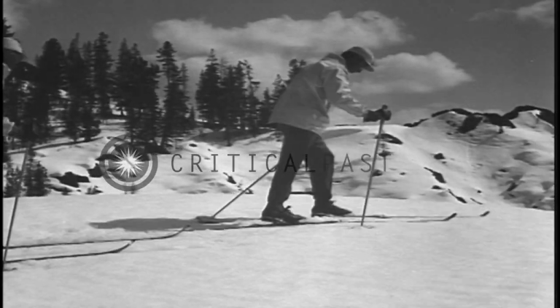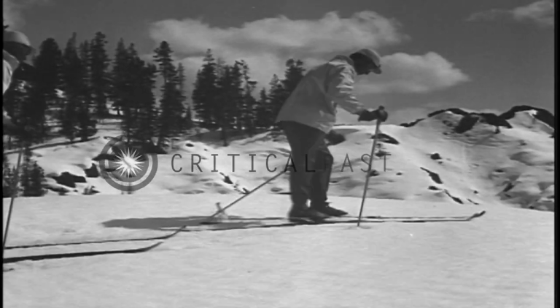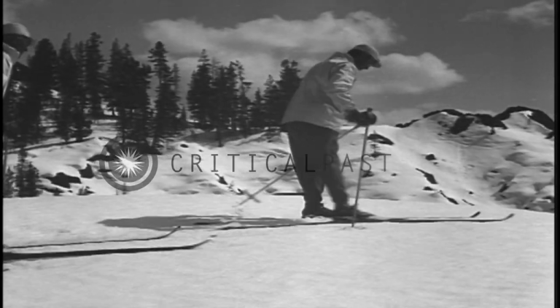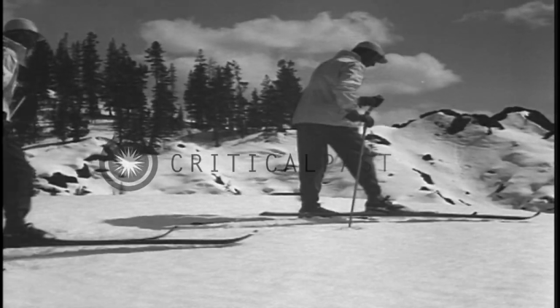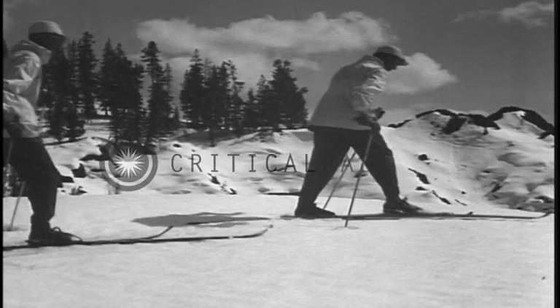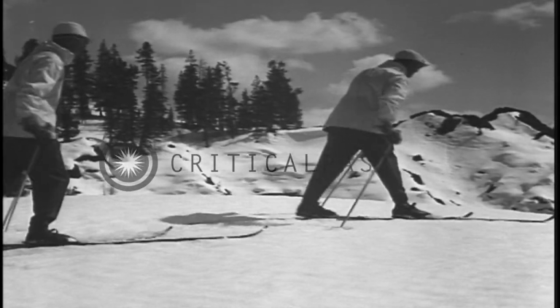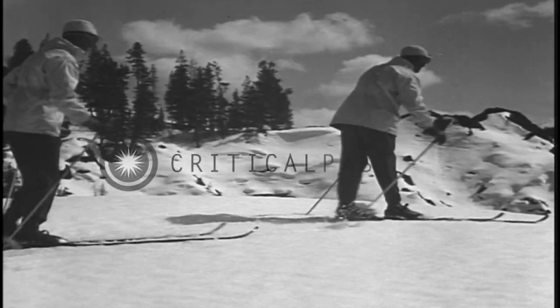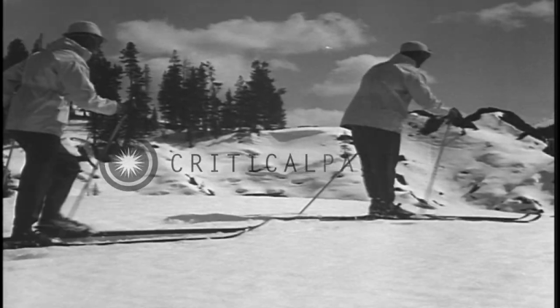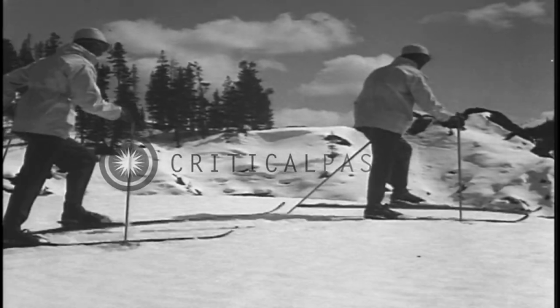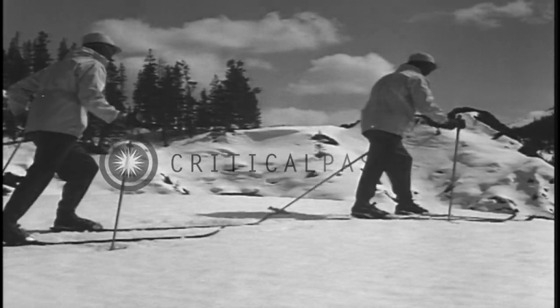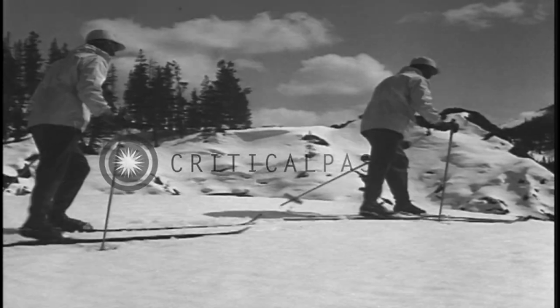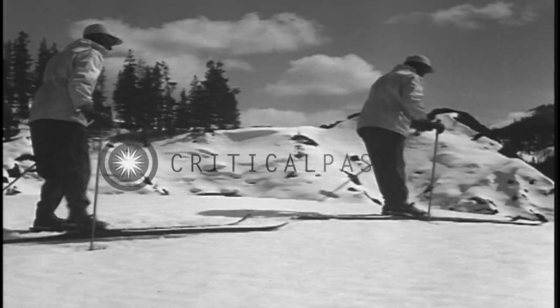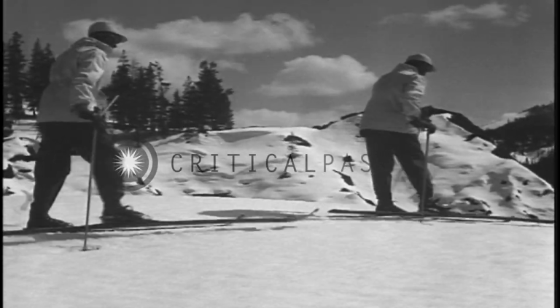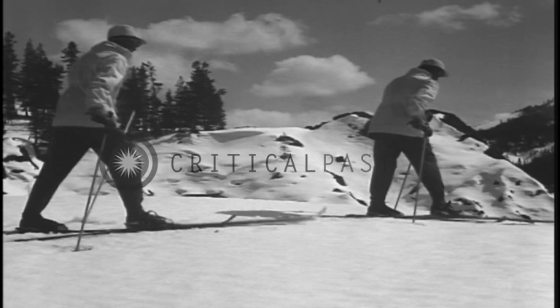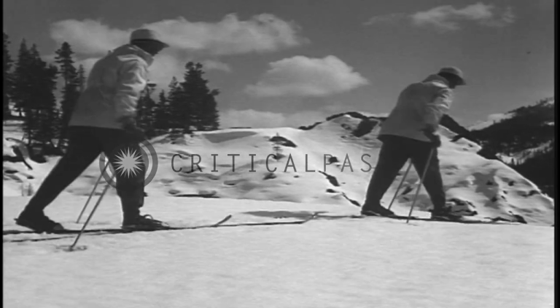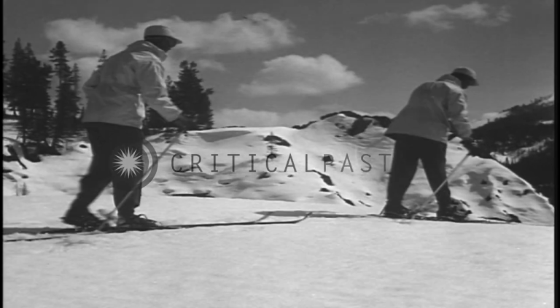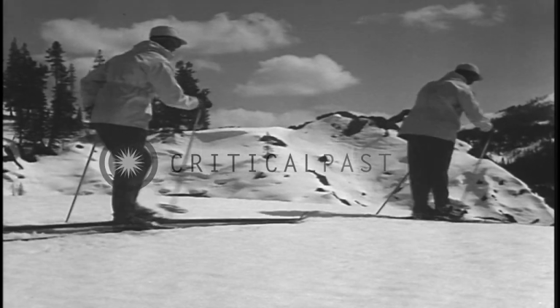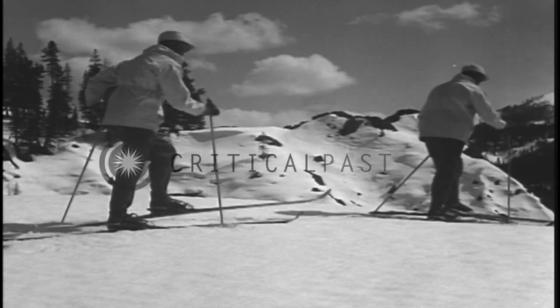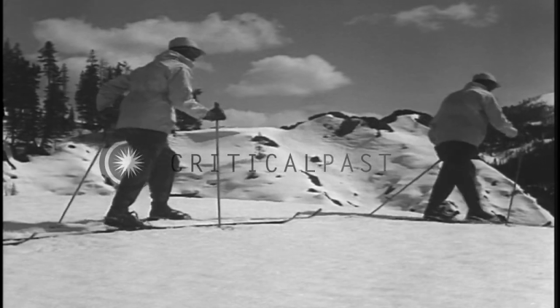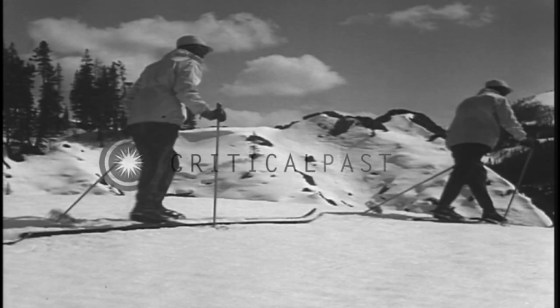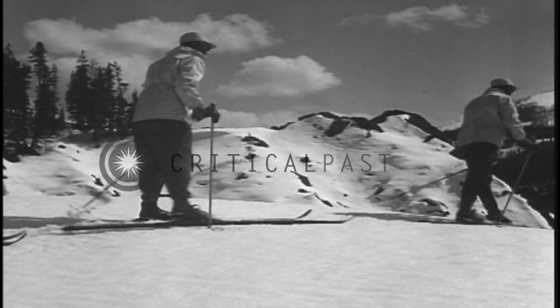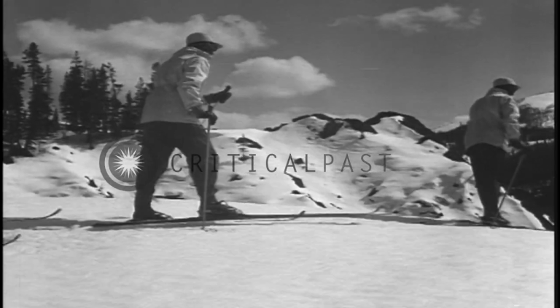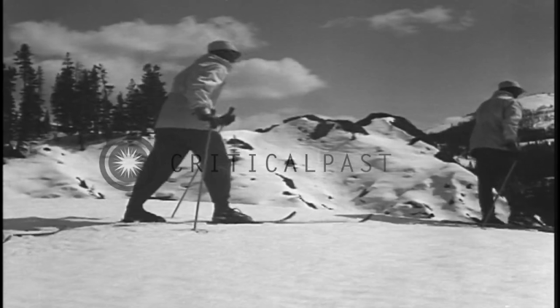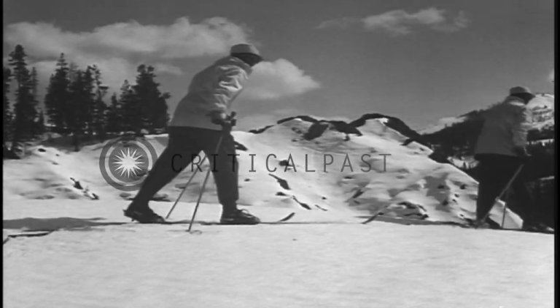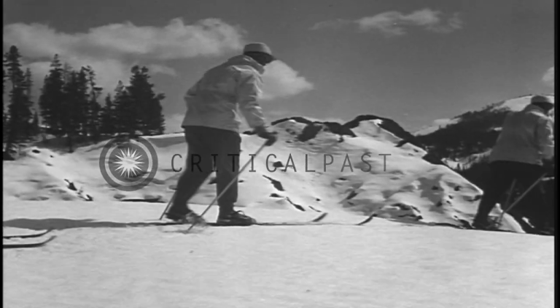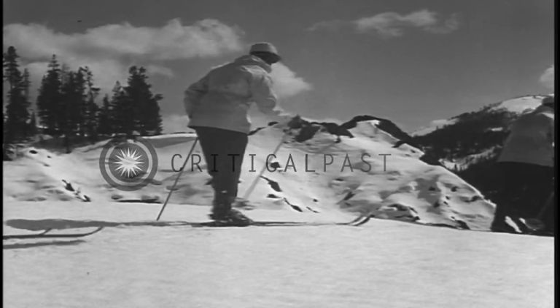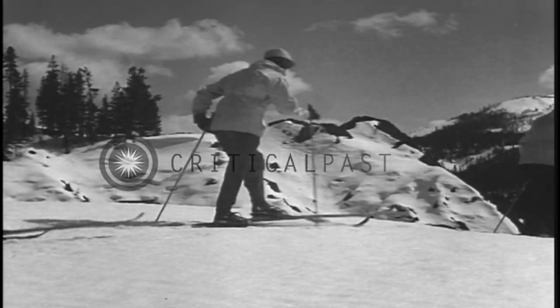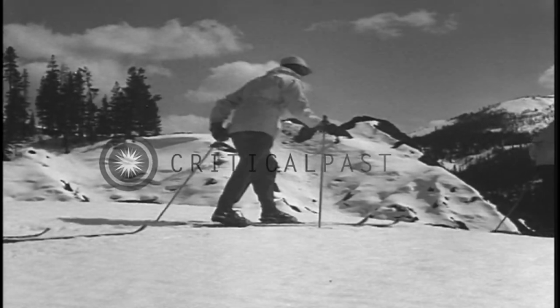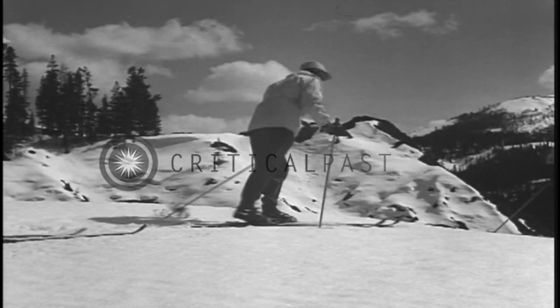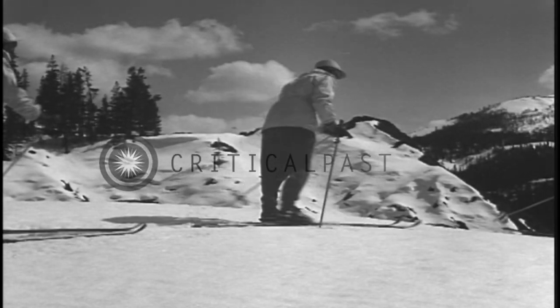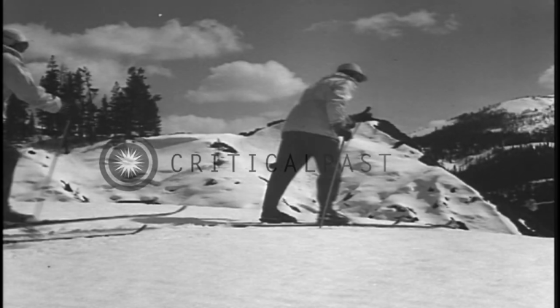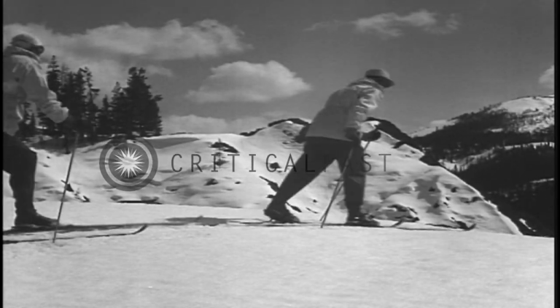Combining the regular walking step with the side step will make you master of the most serviceable and generally used manner of climbing.